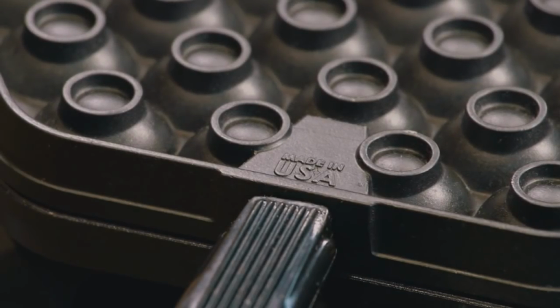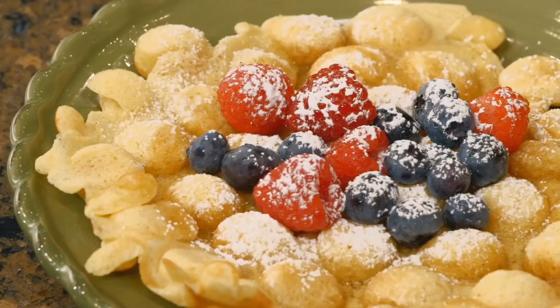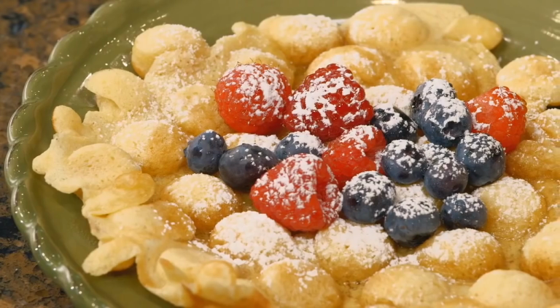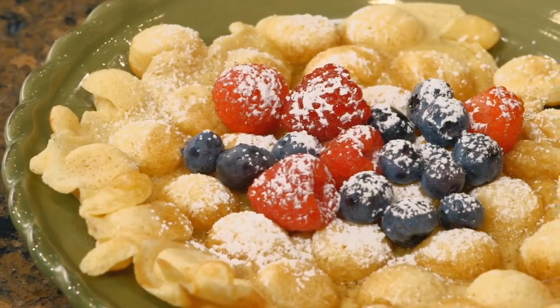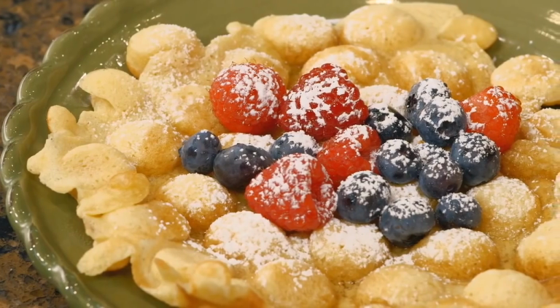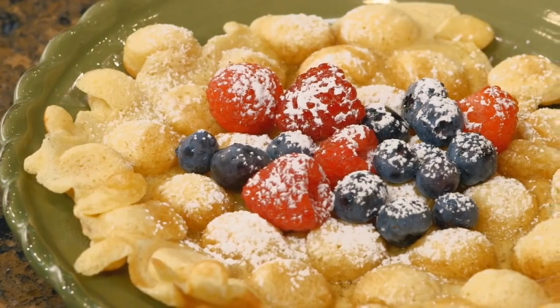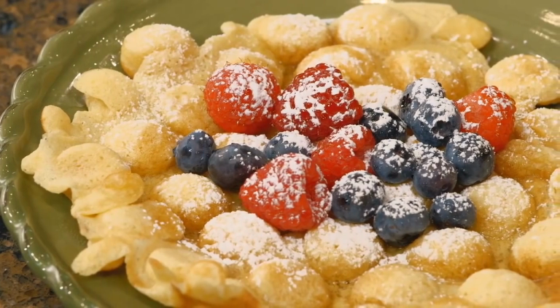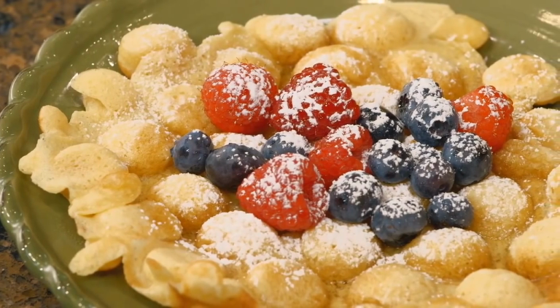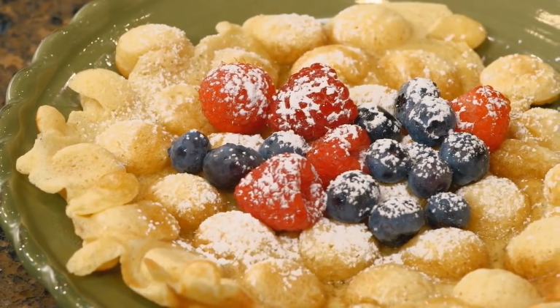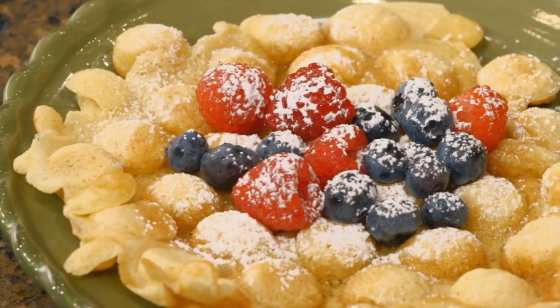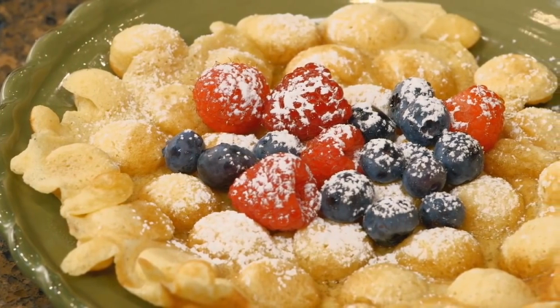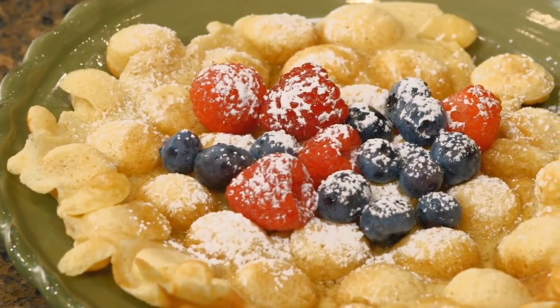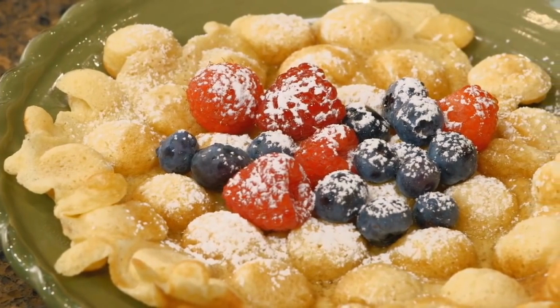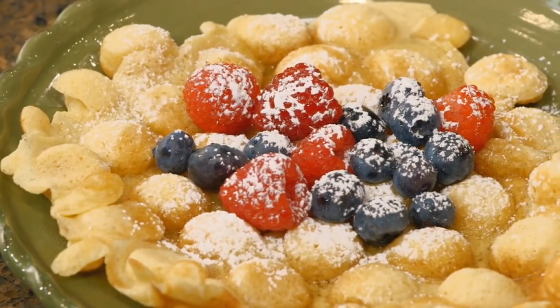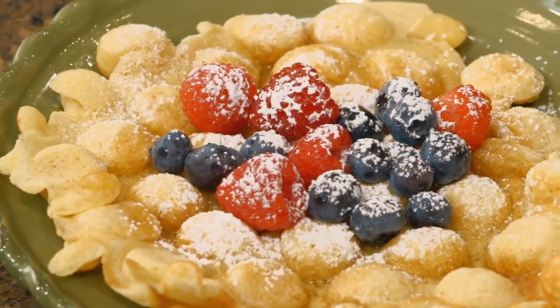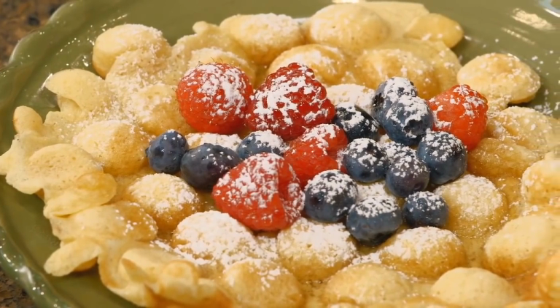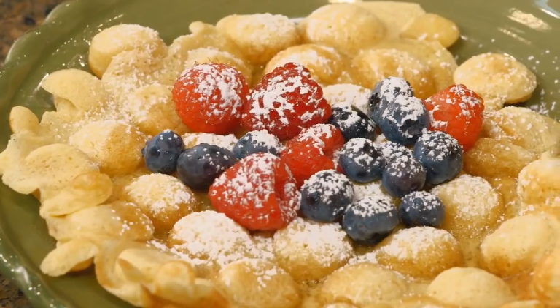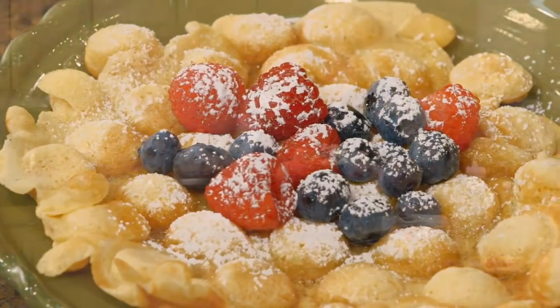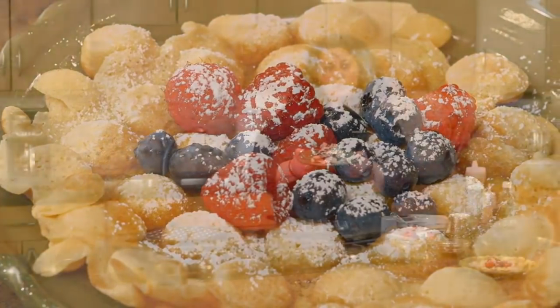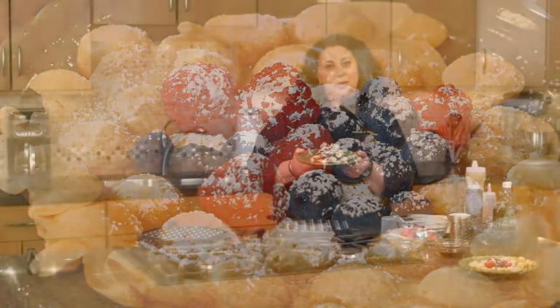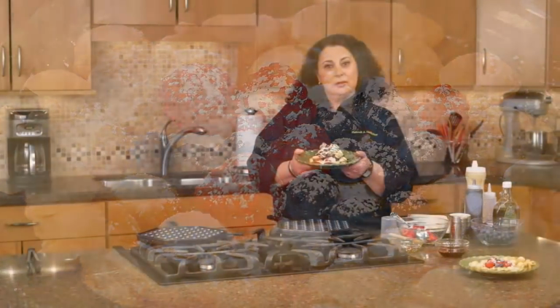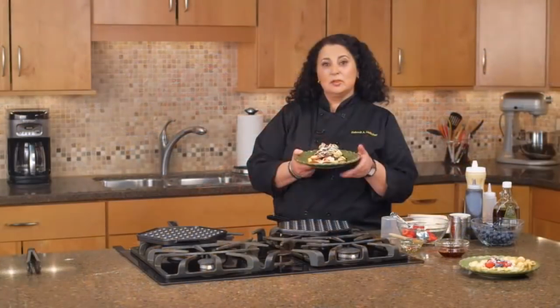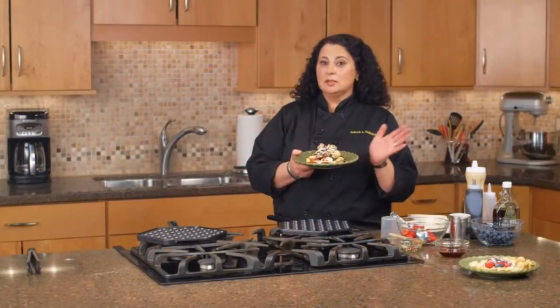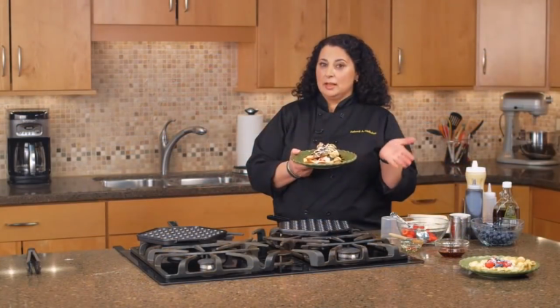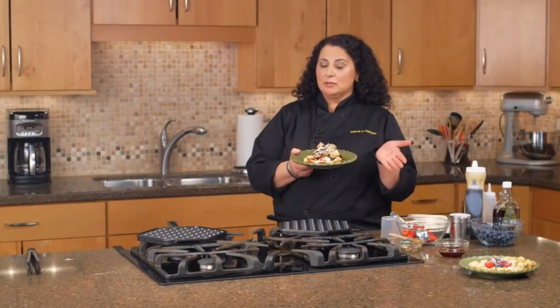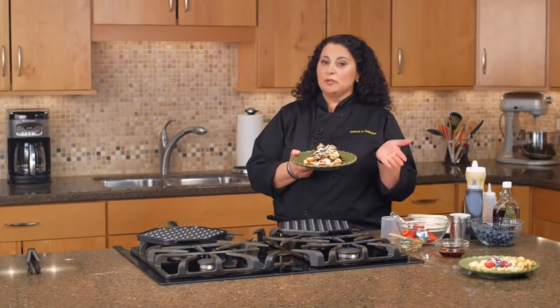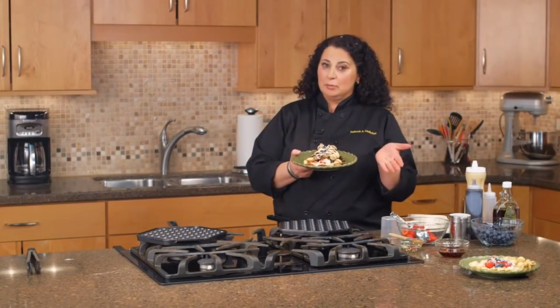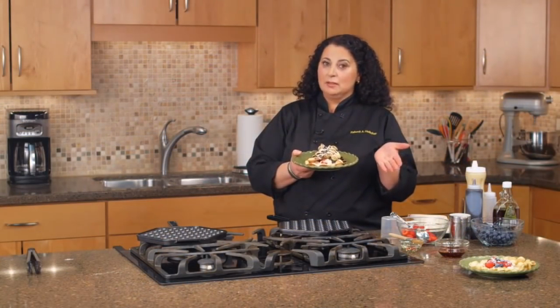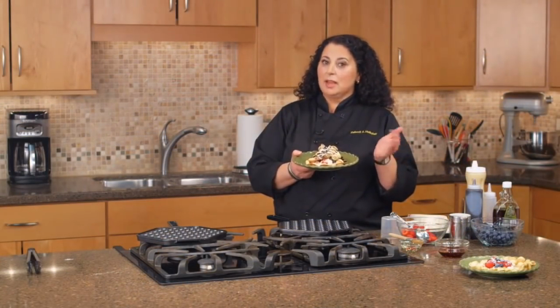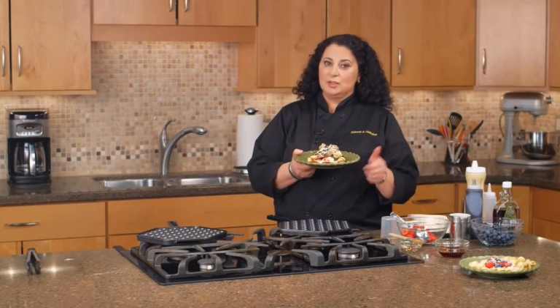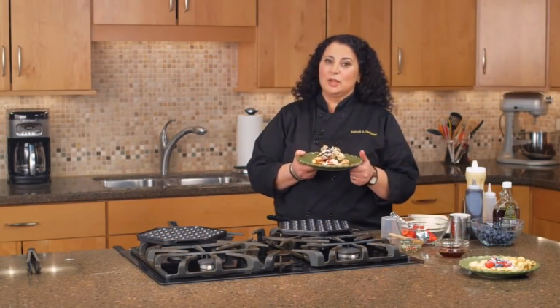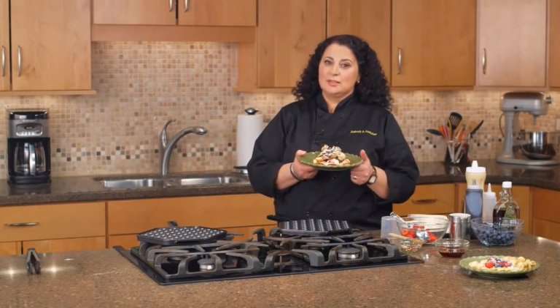This recipe will feature in your kitchen over and over again to the delight of your family and guests.